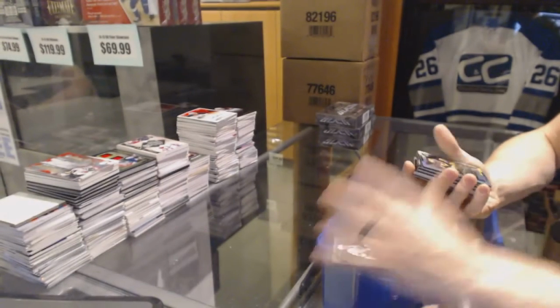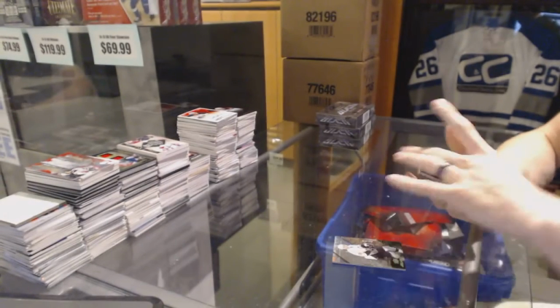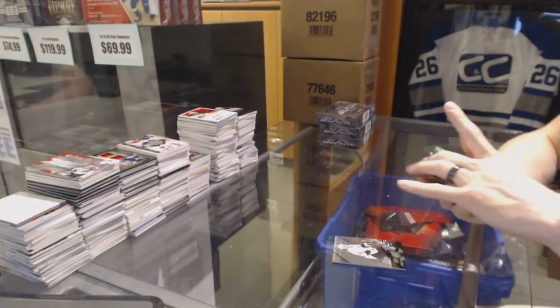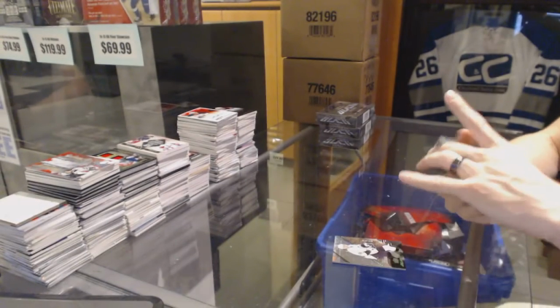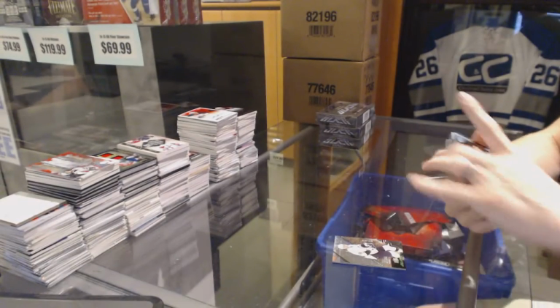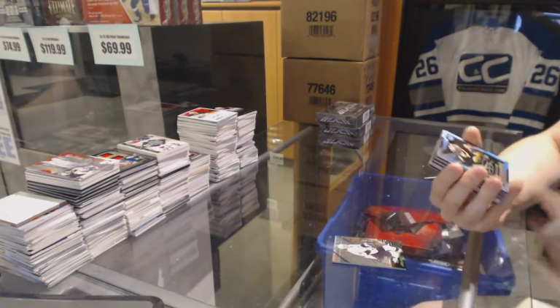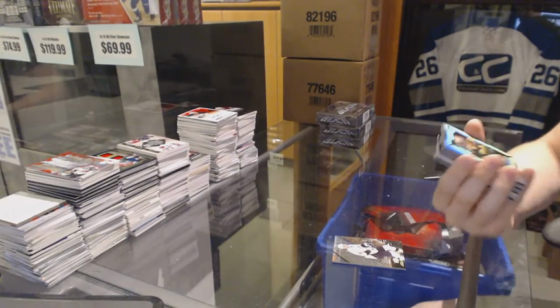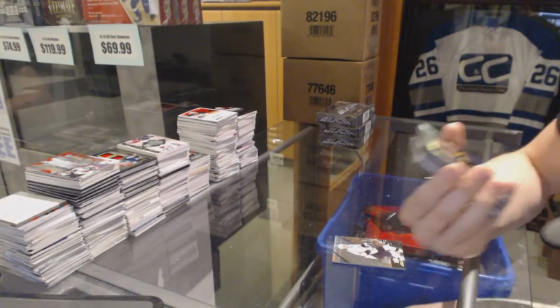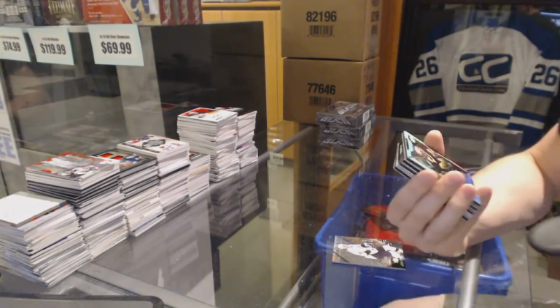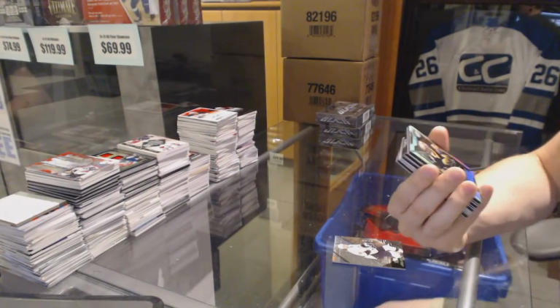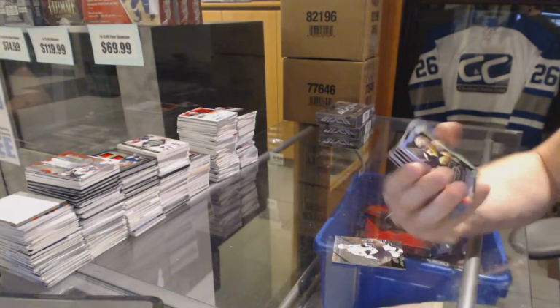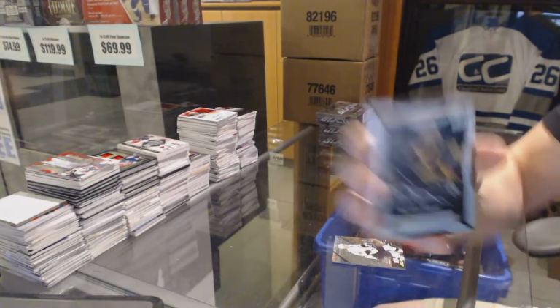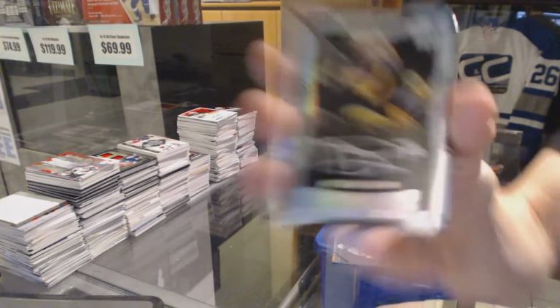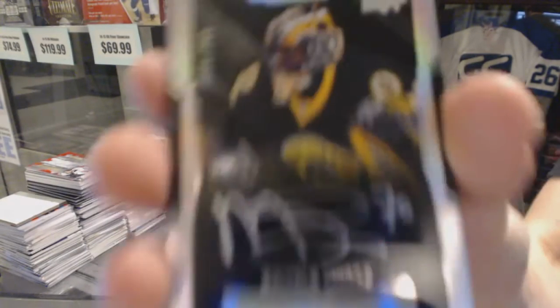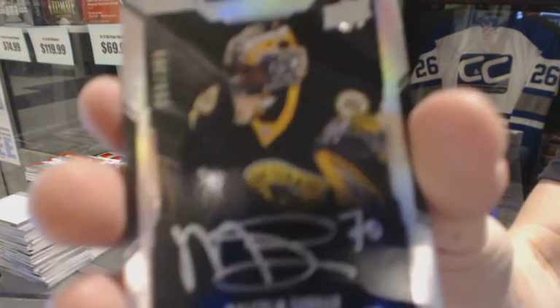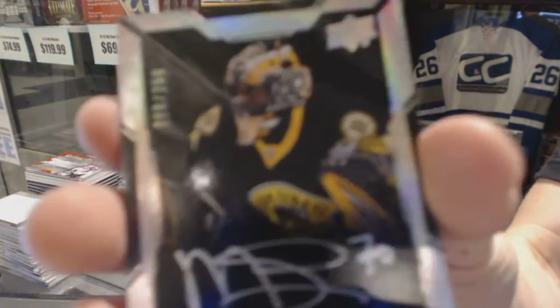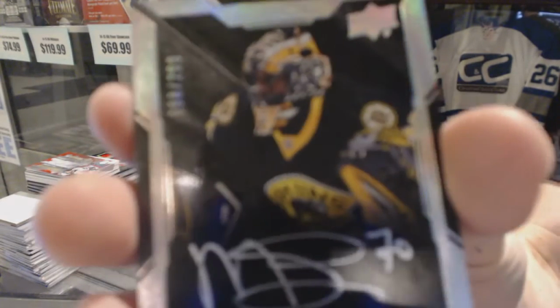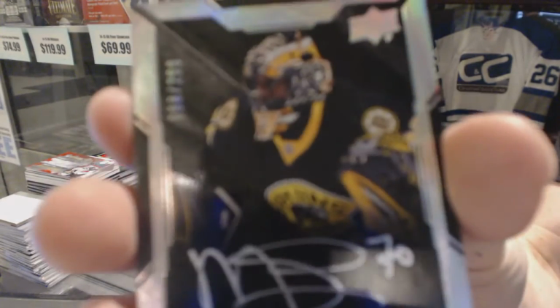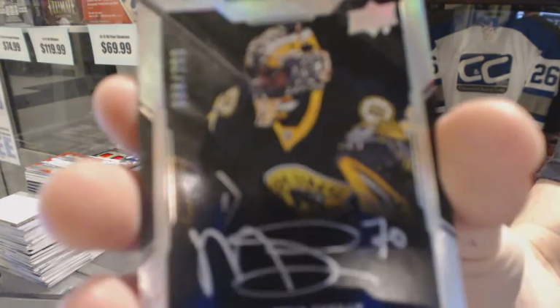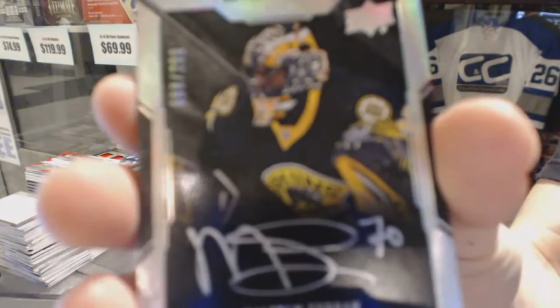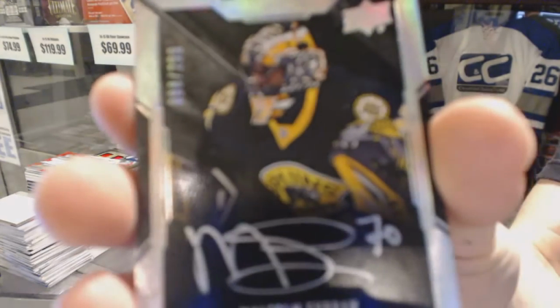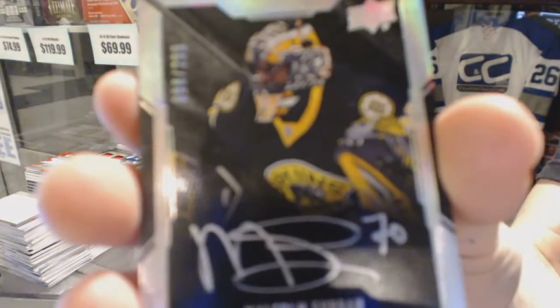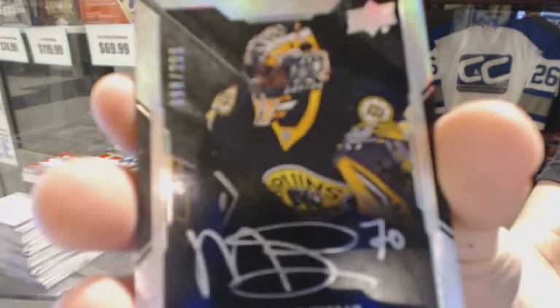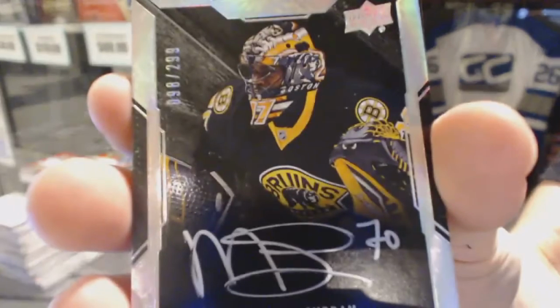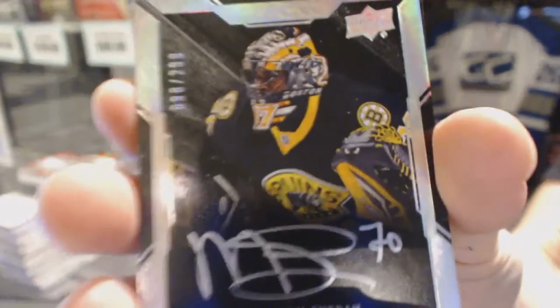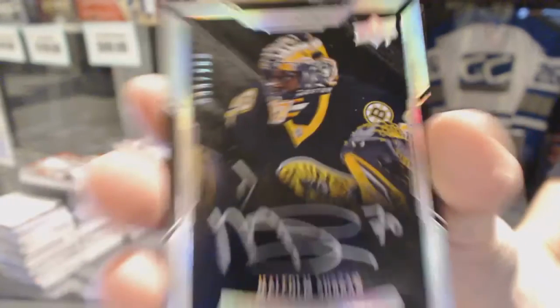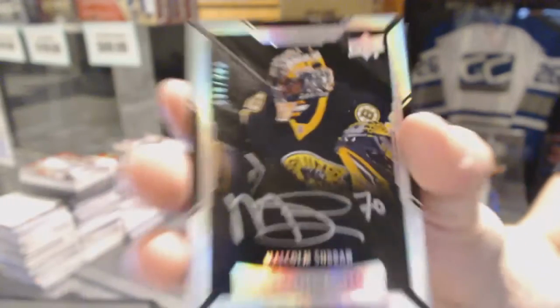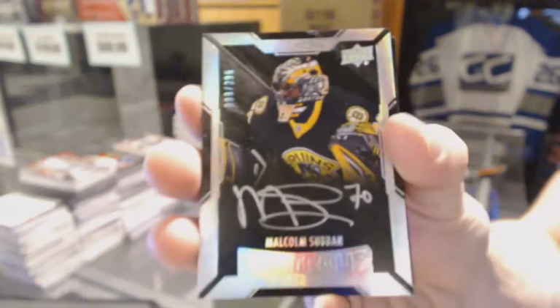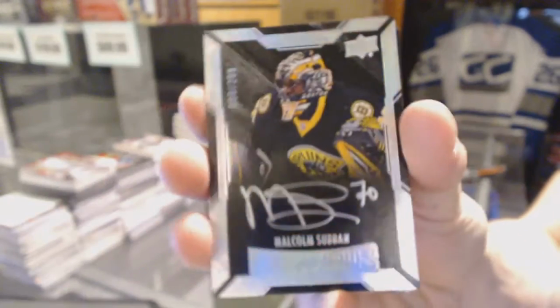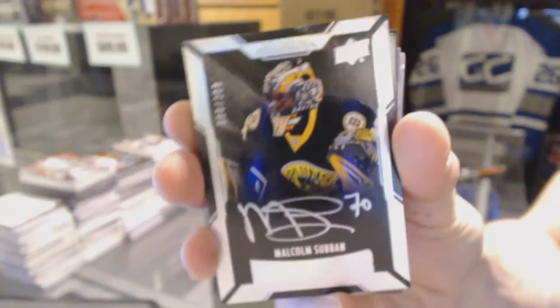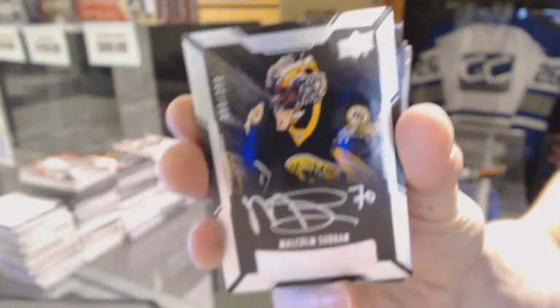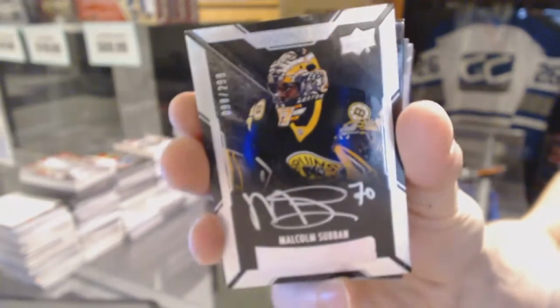Lustrous Rookie Auto number 299 for the Boston Bruins, Malcolm Subban.